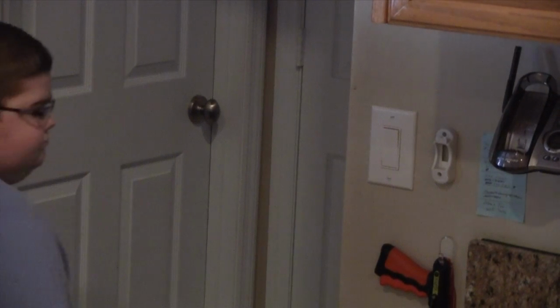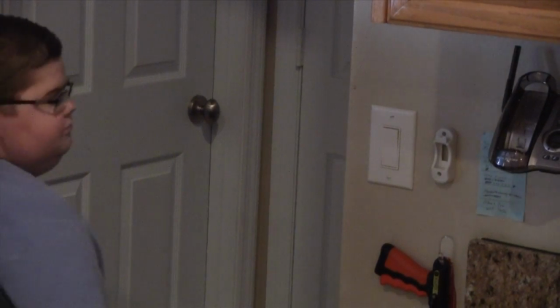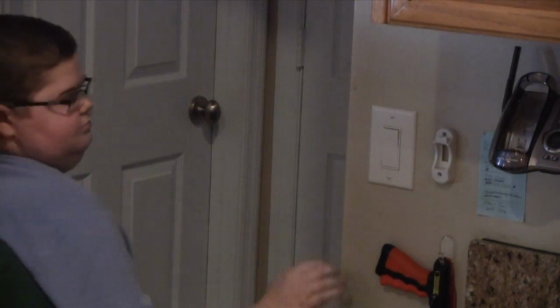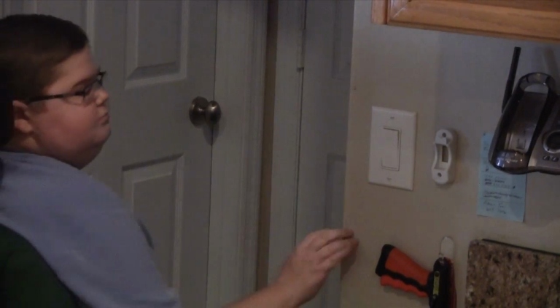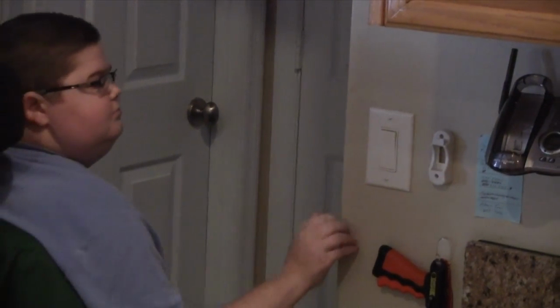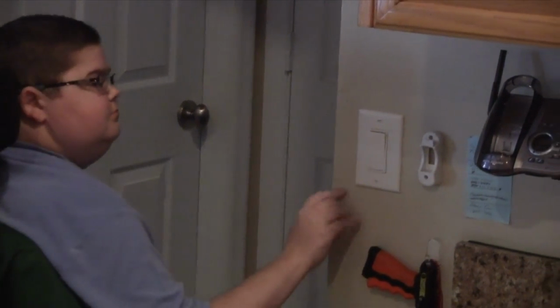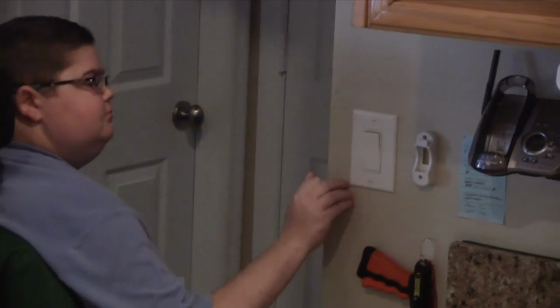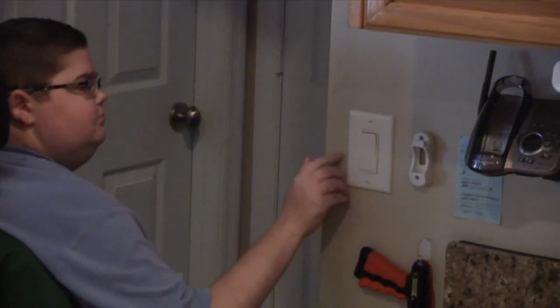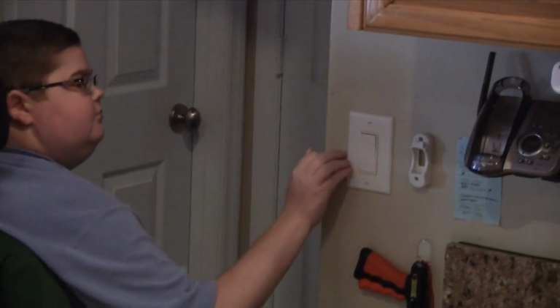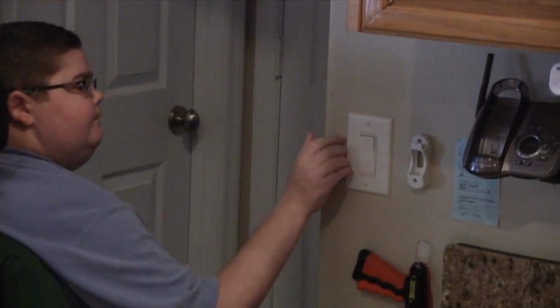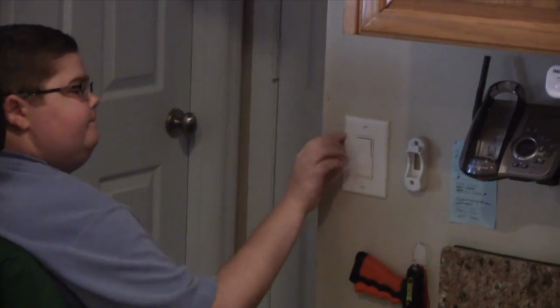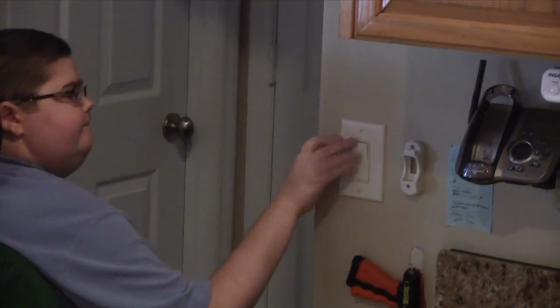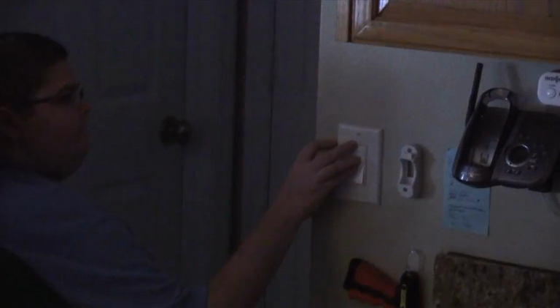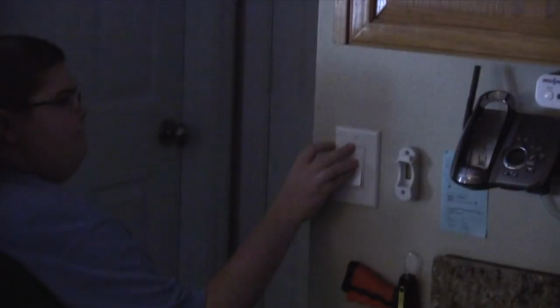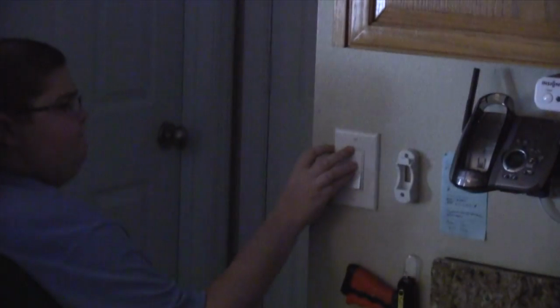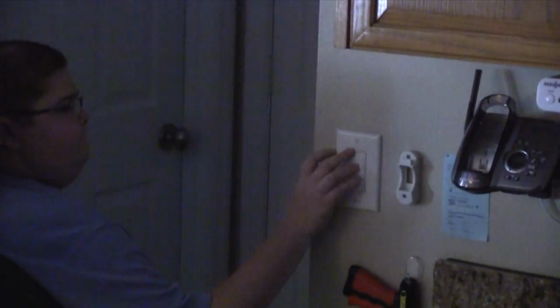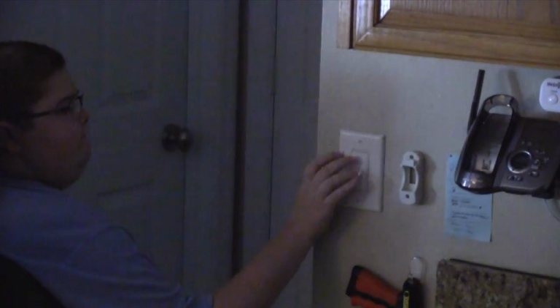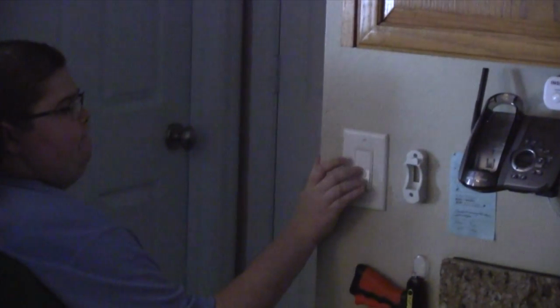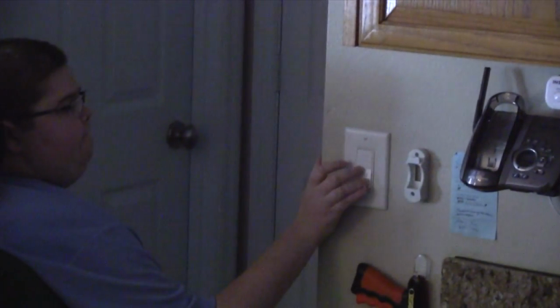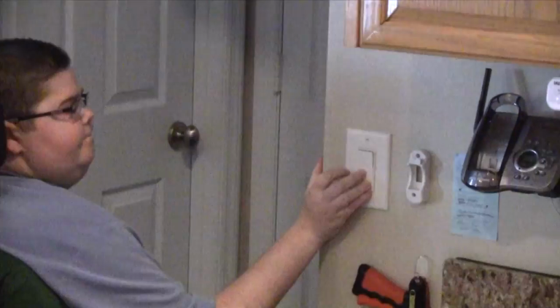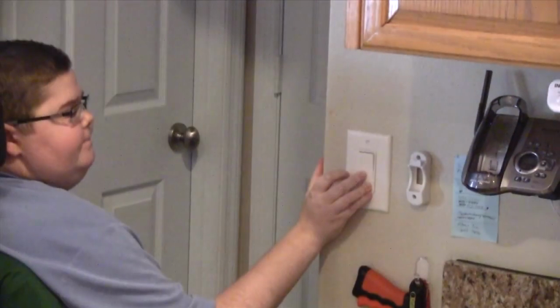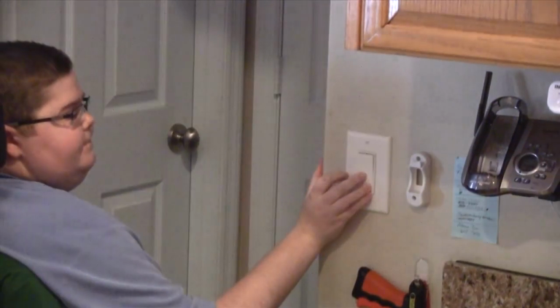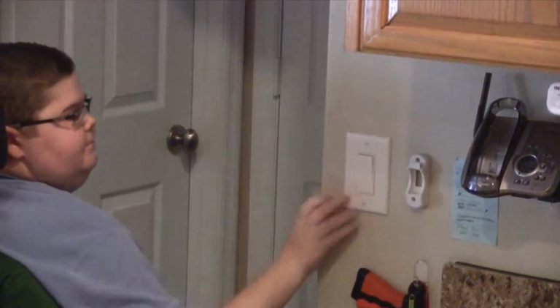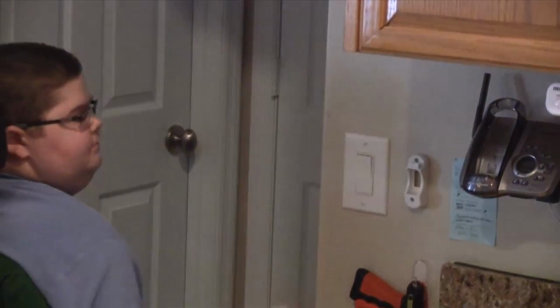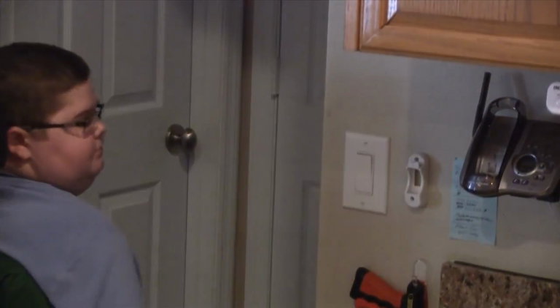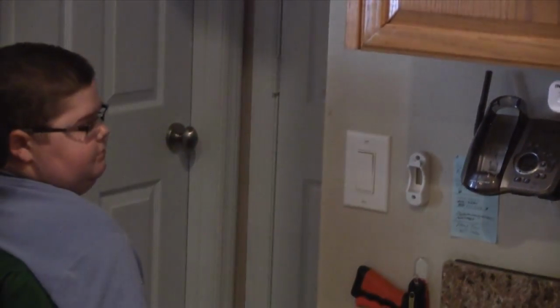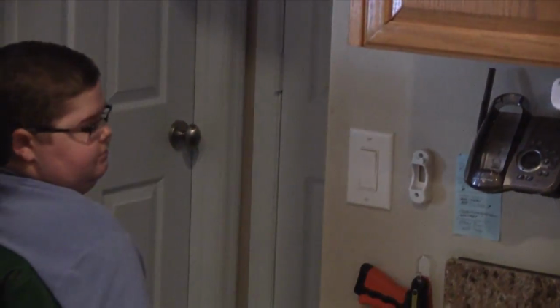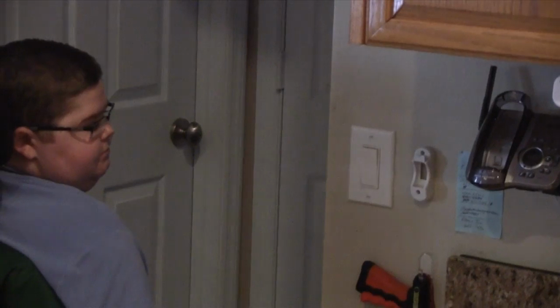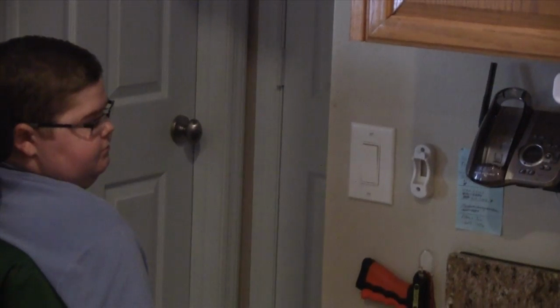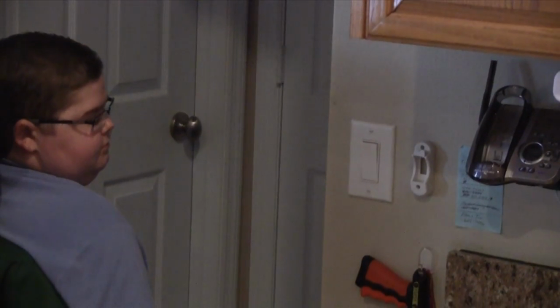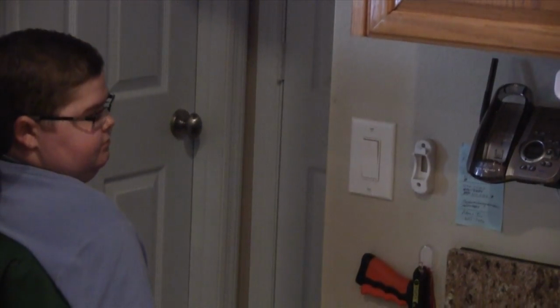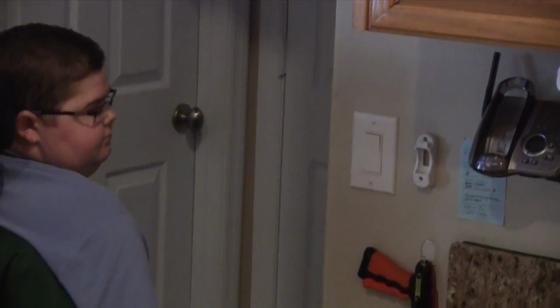This is Zachary turning on and off a light switch.